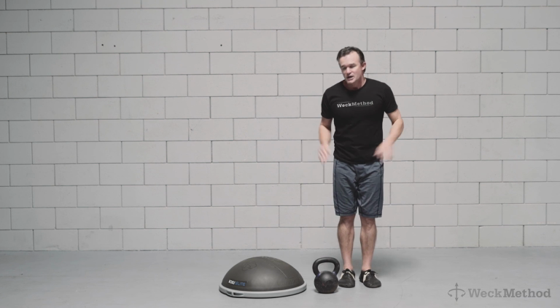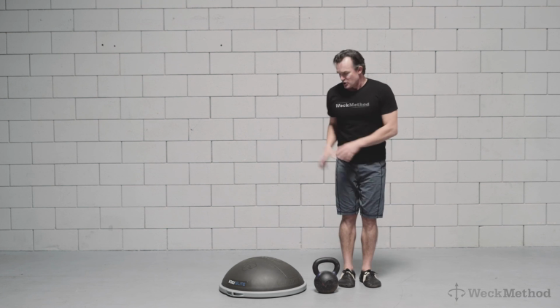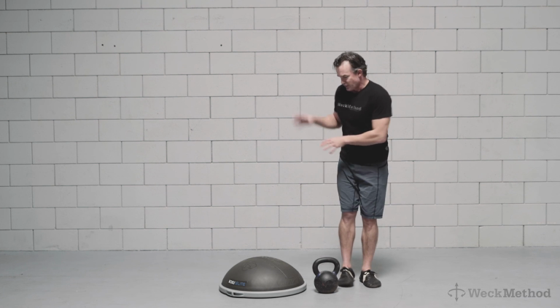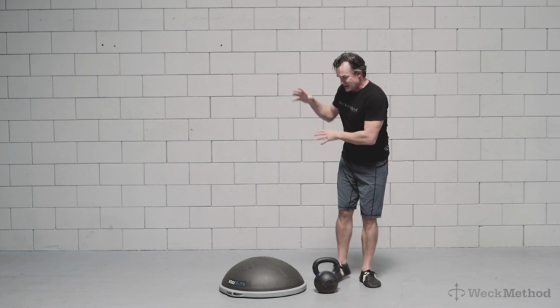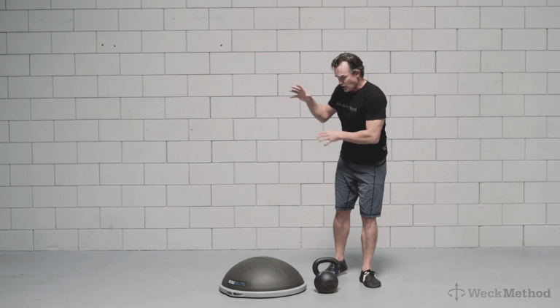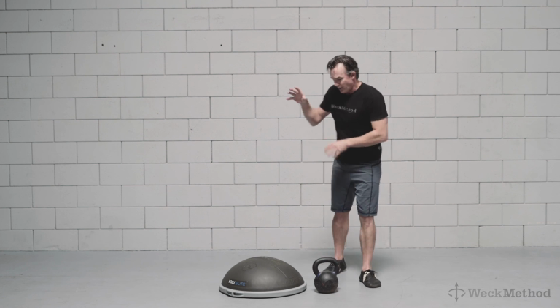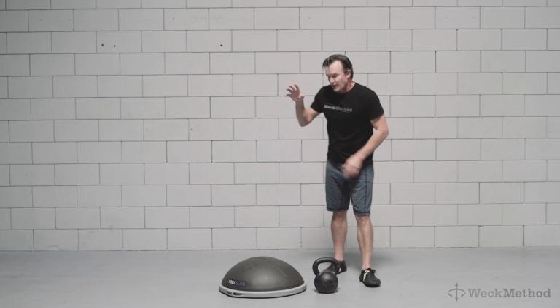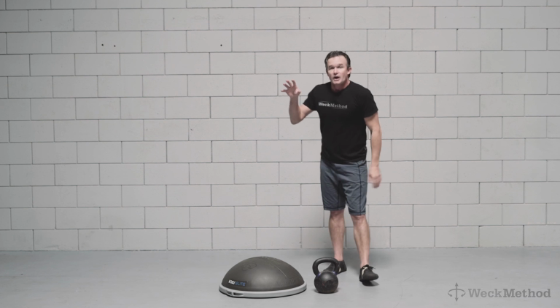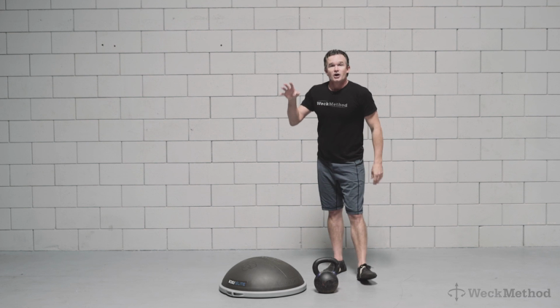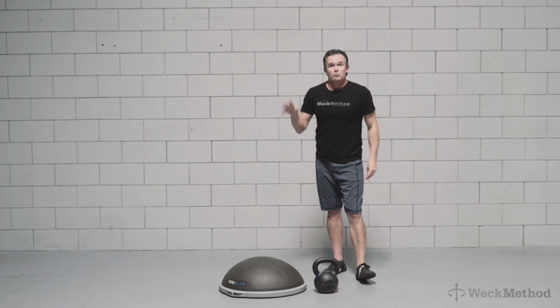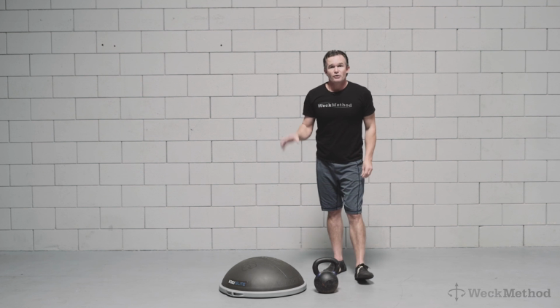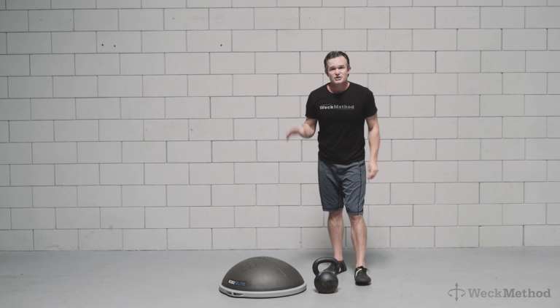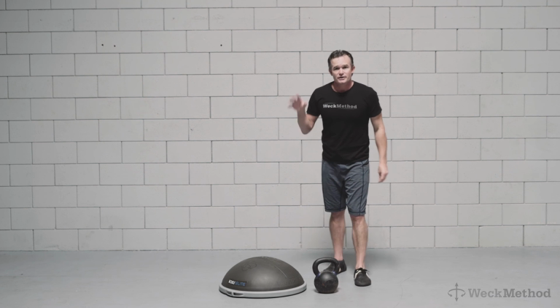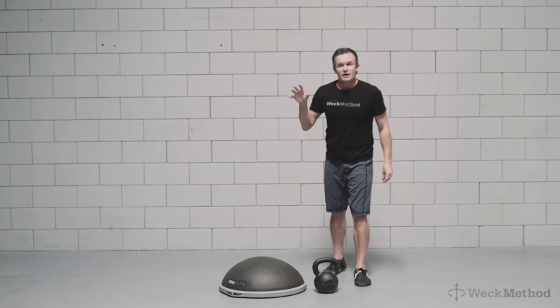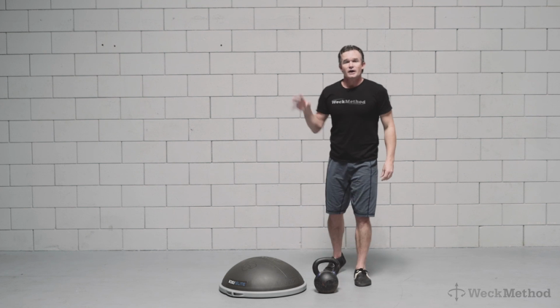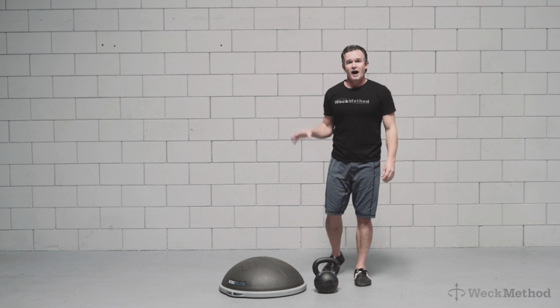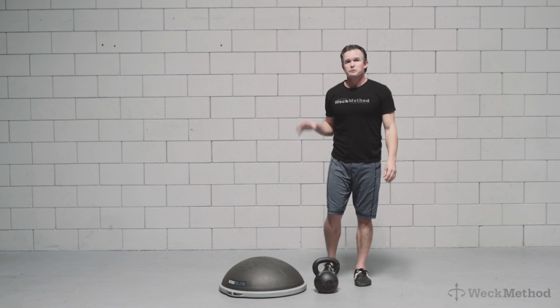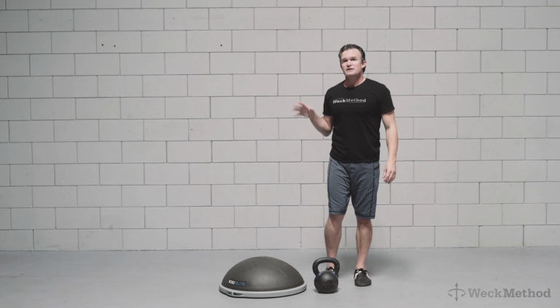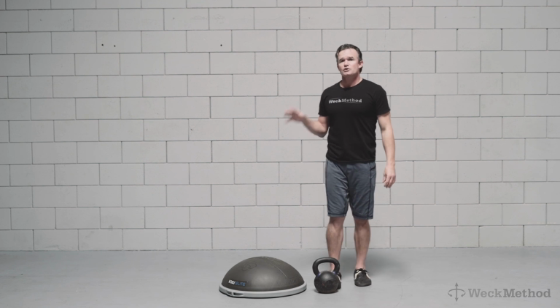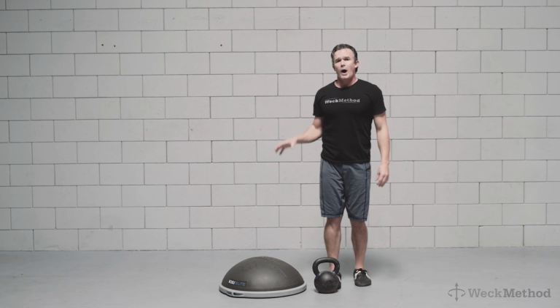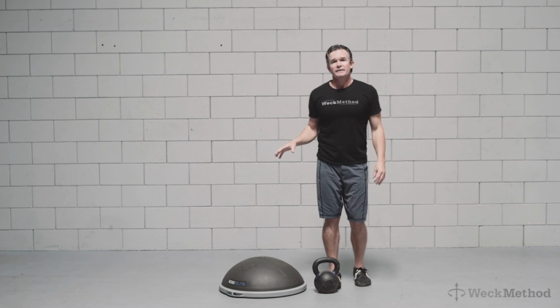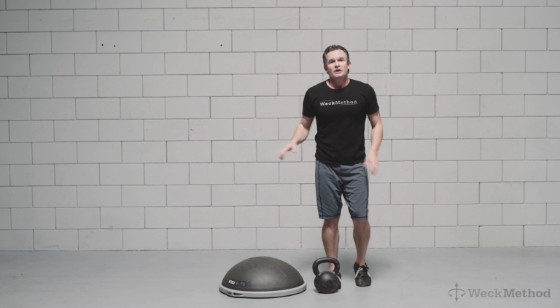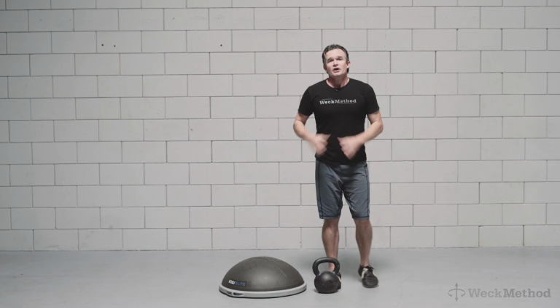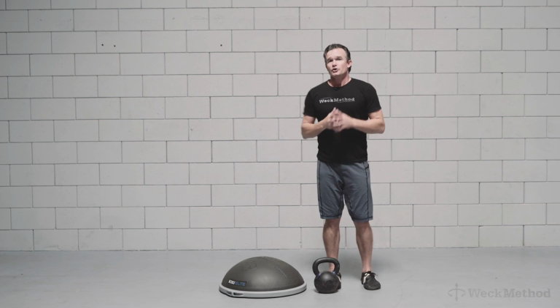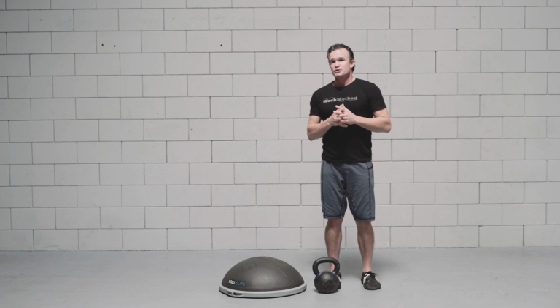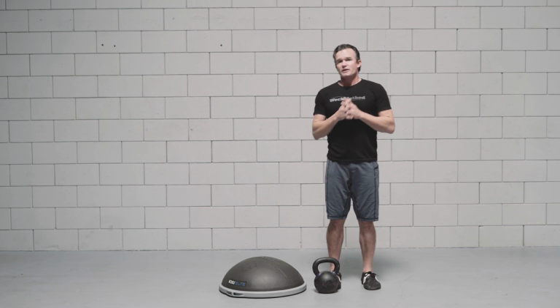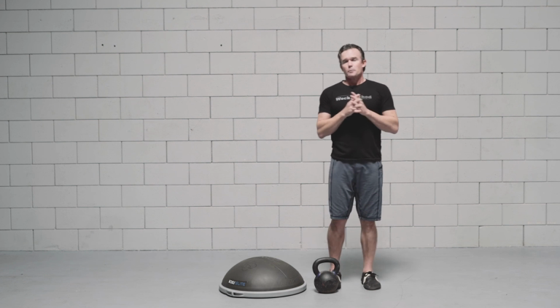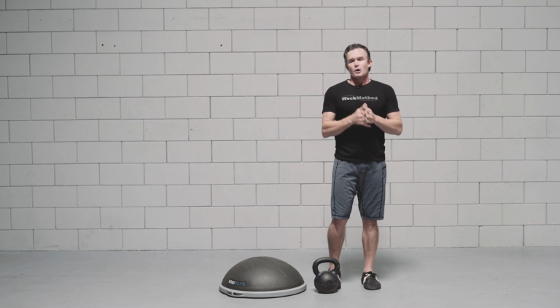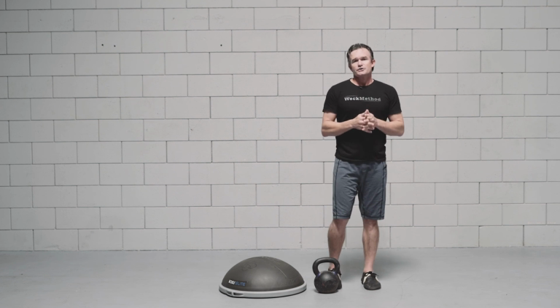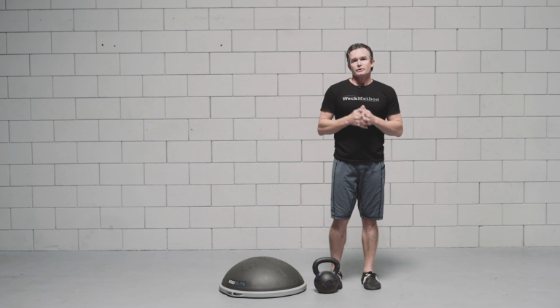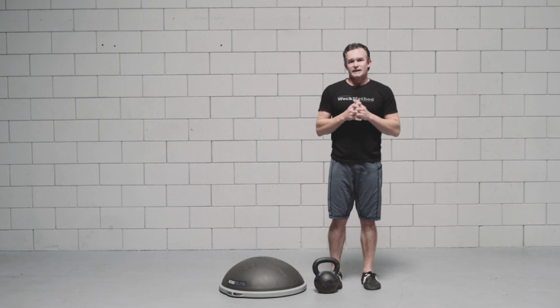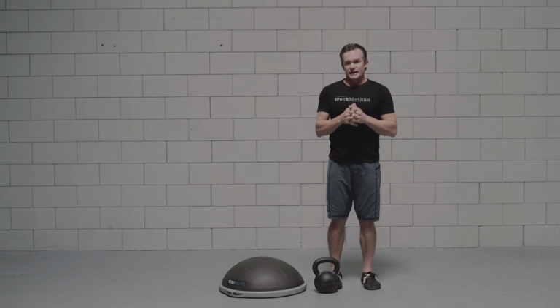So that's our compression goblet squat using the BOSU Elite.